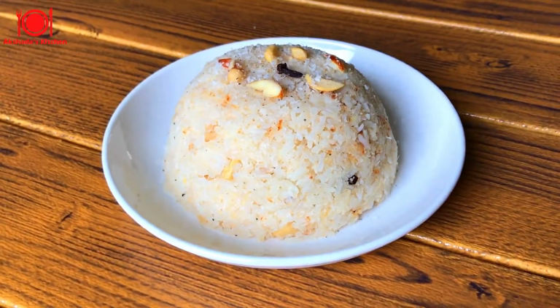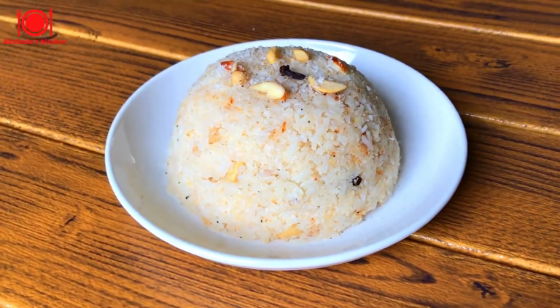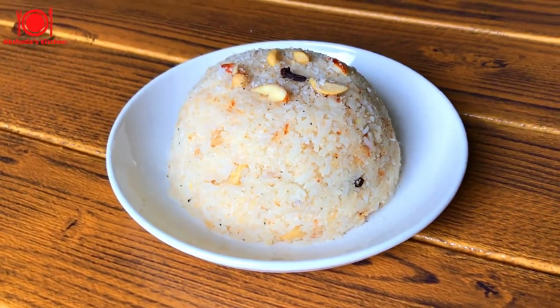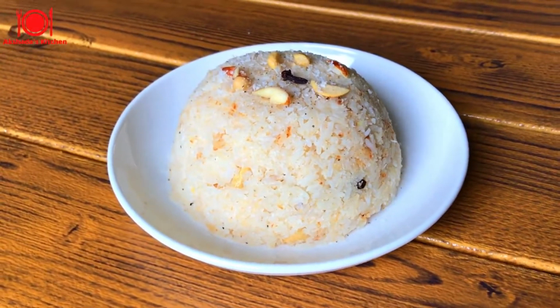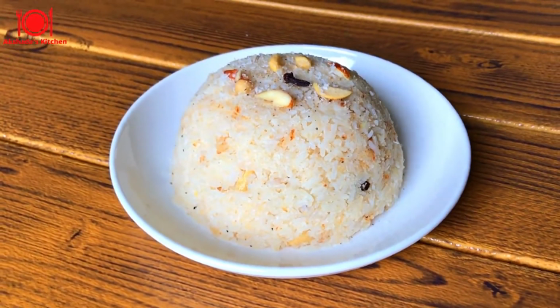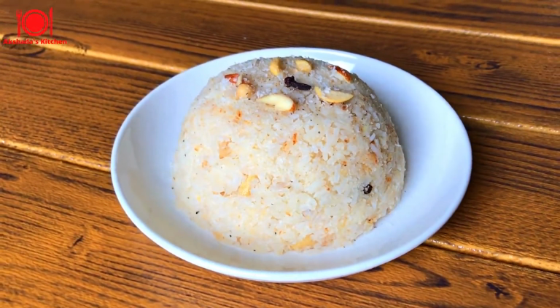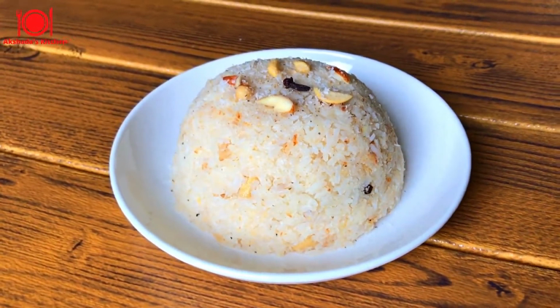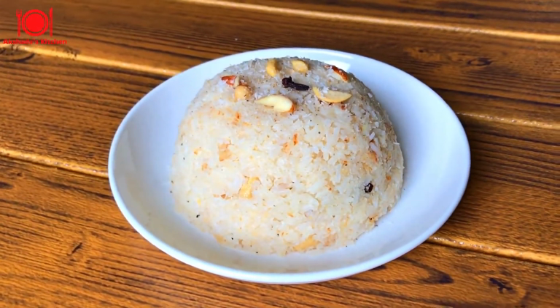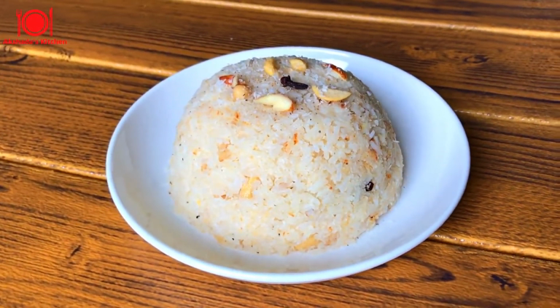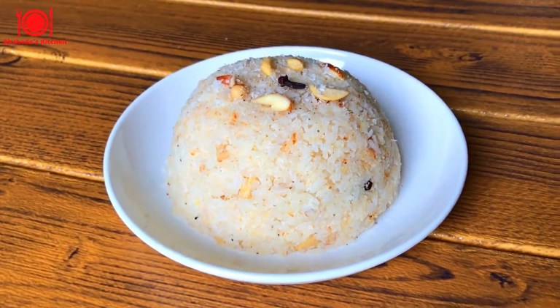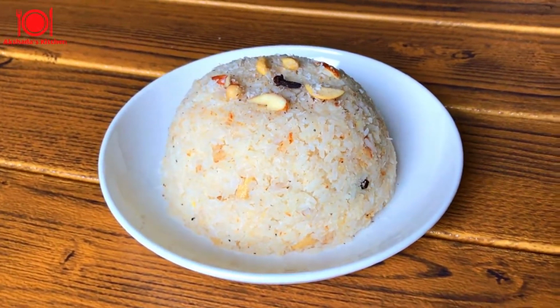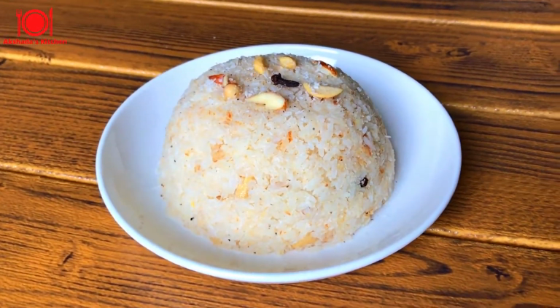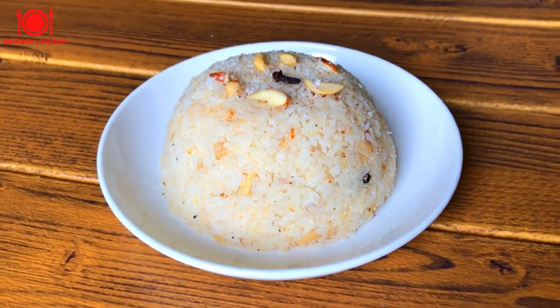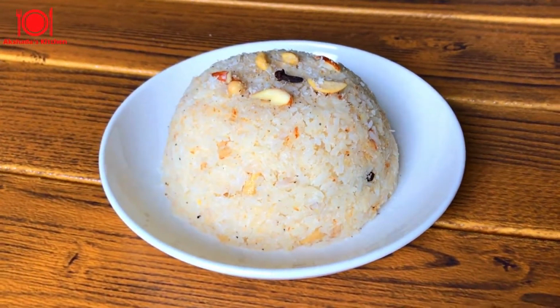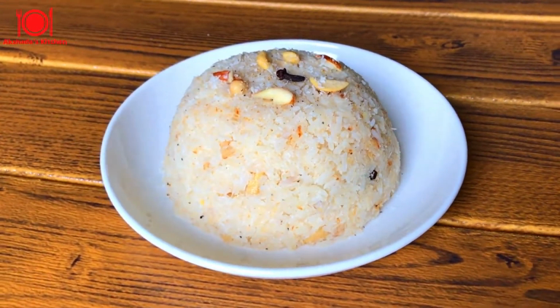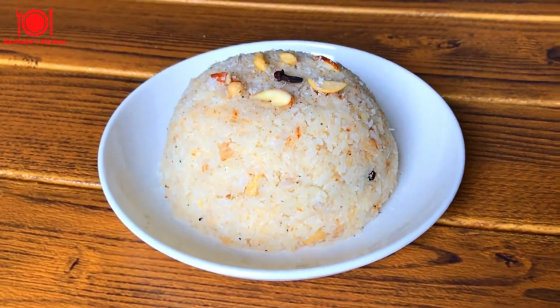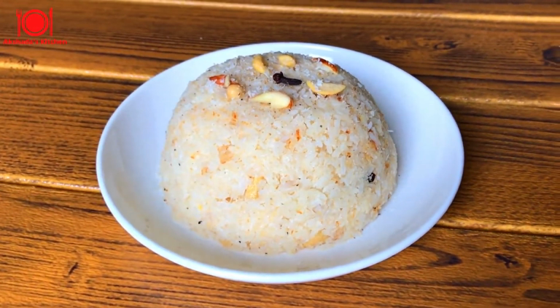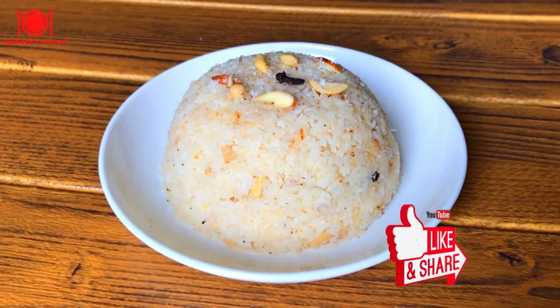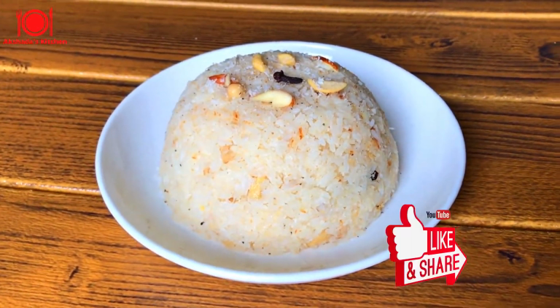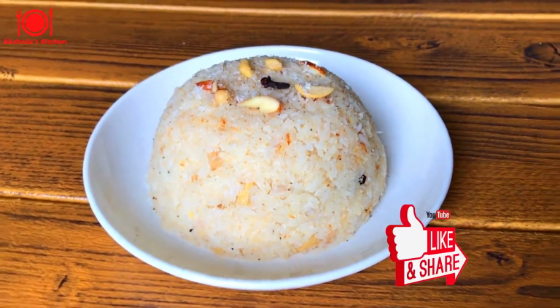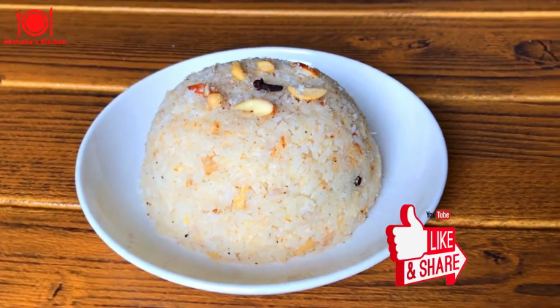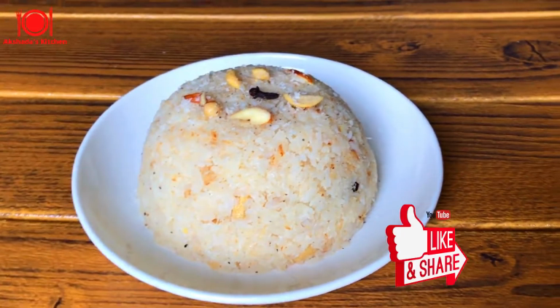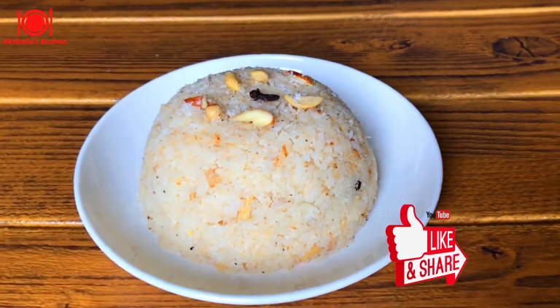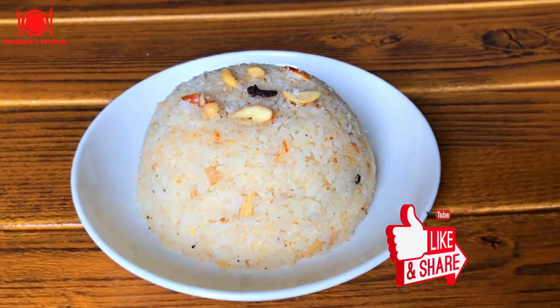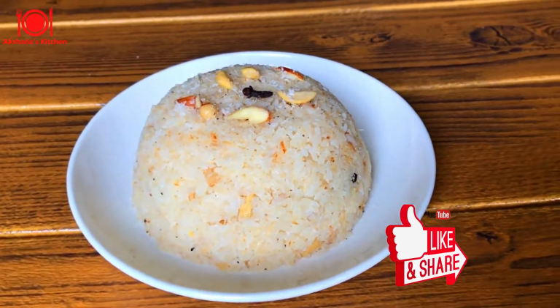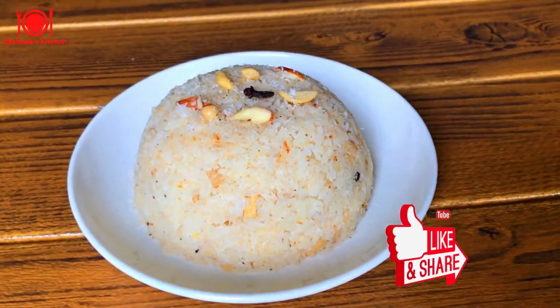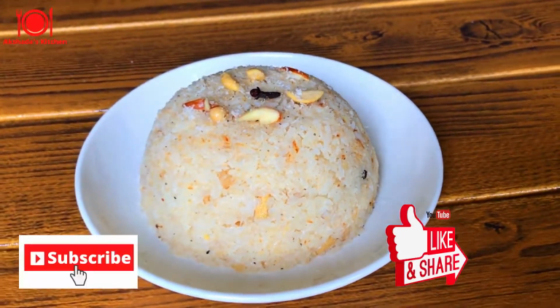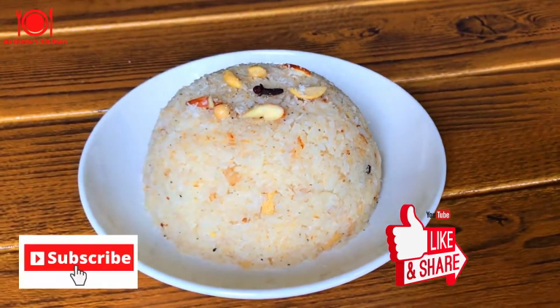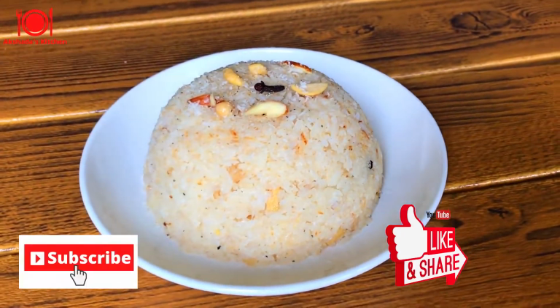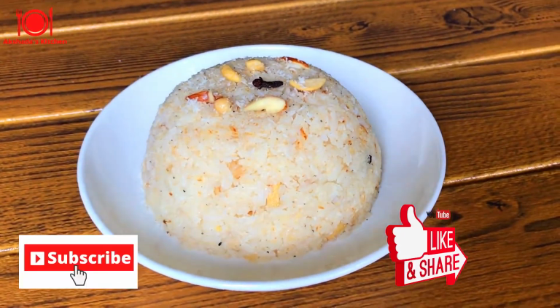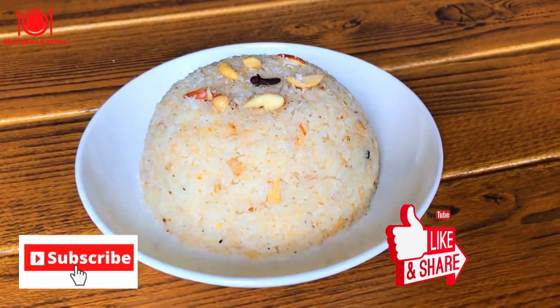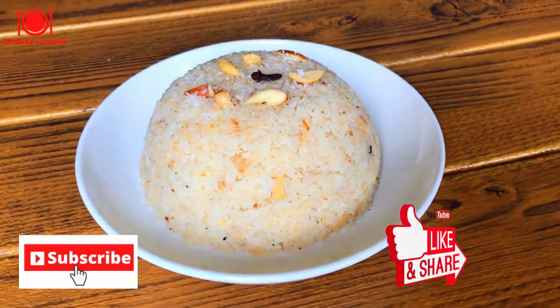If you like the recipe, please hit the like button and subscribe to Akshita's Kitchen.